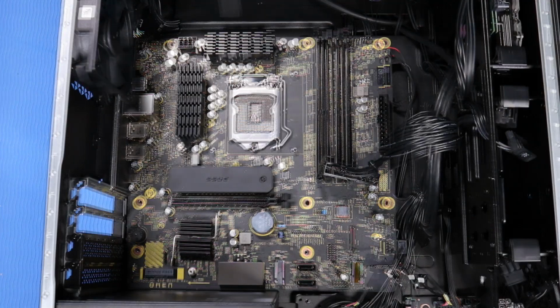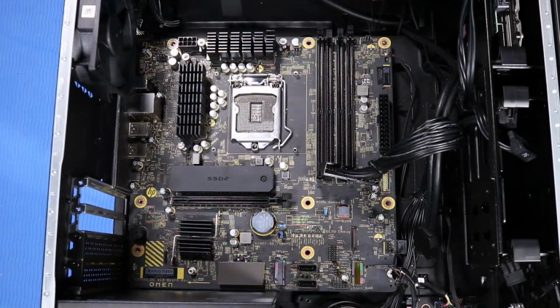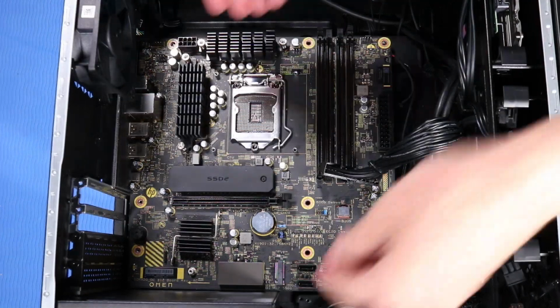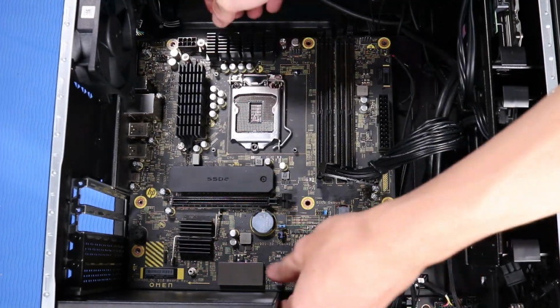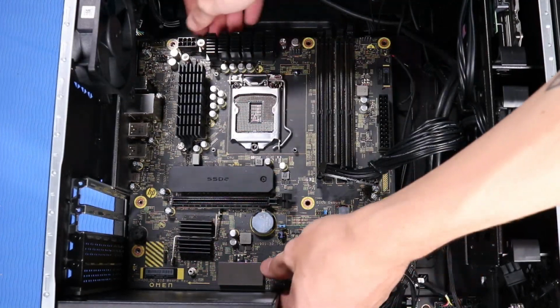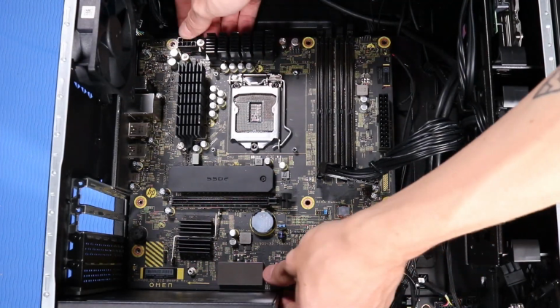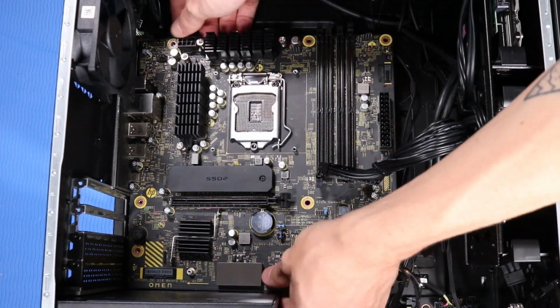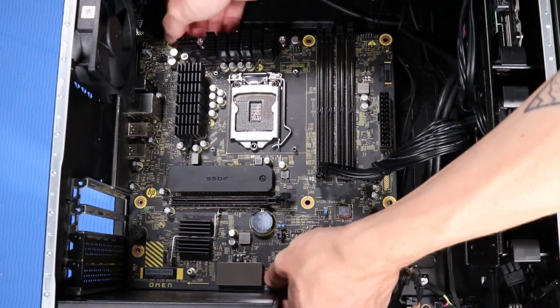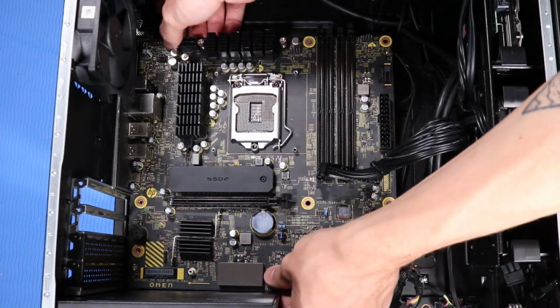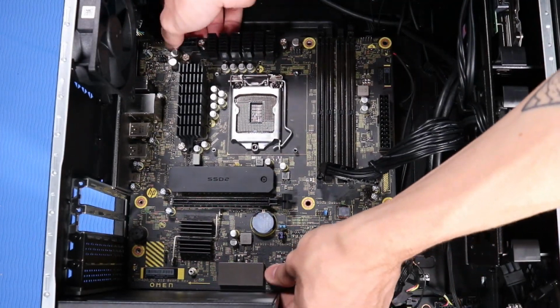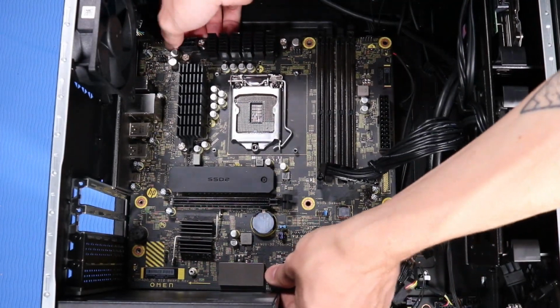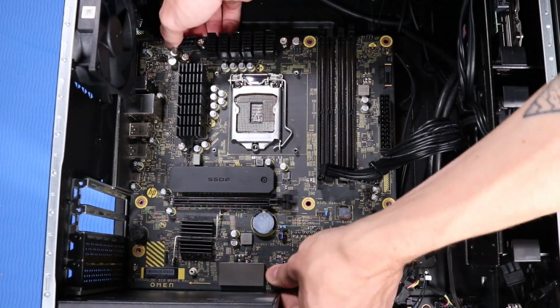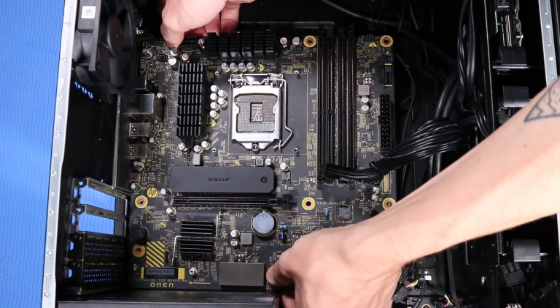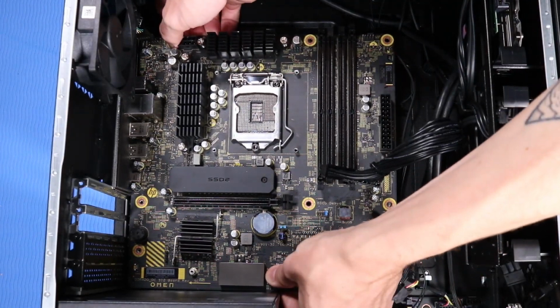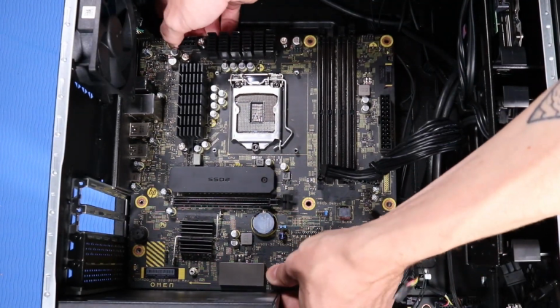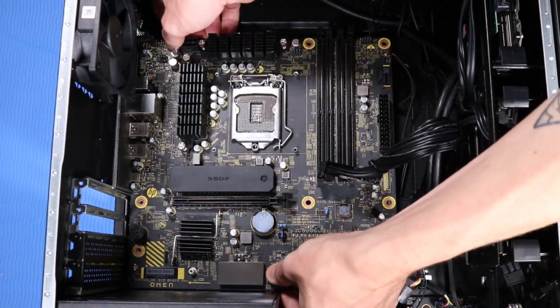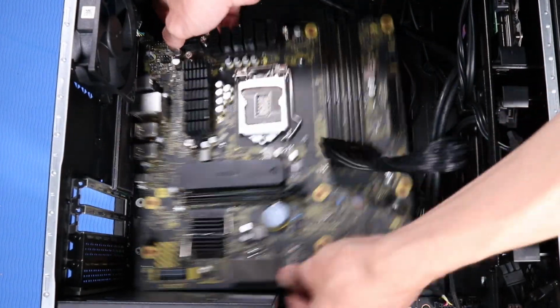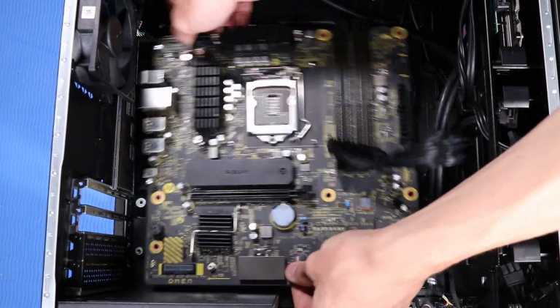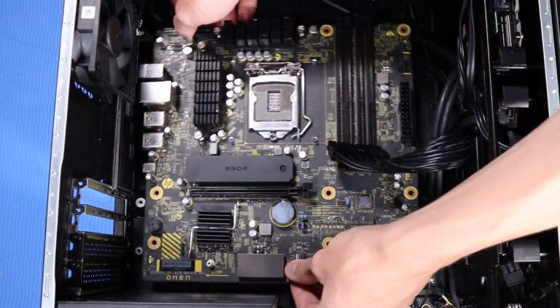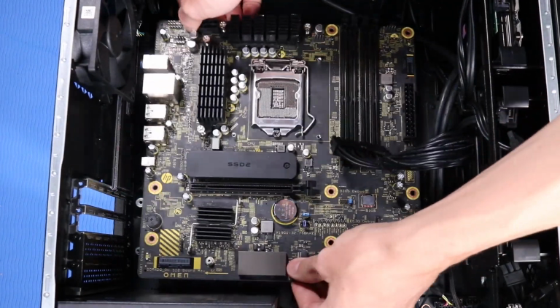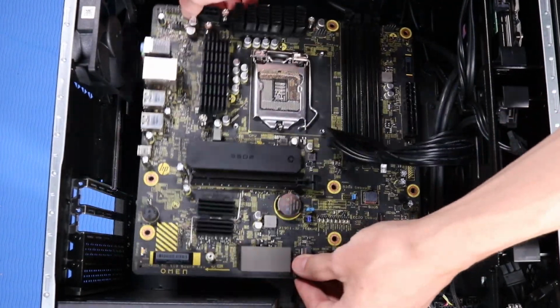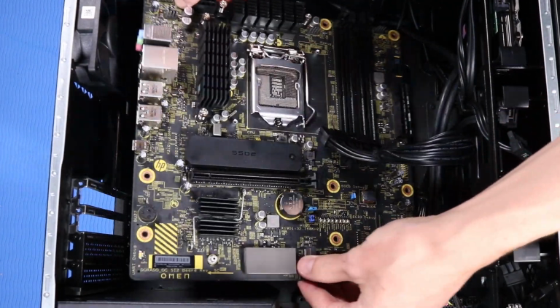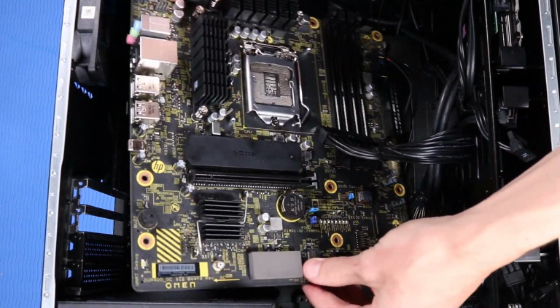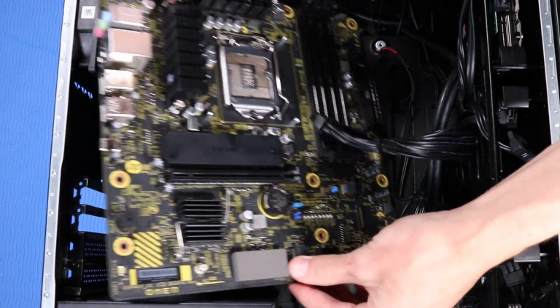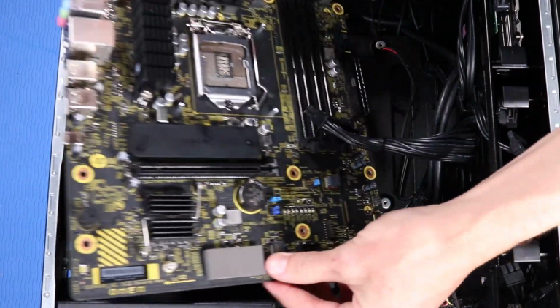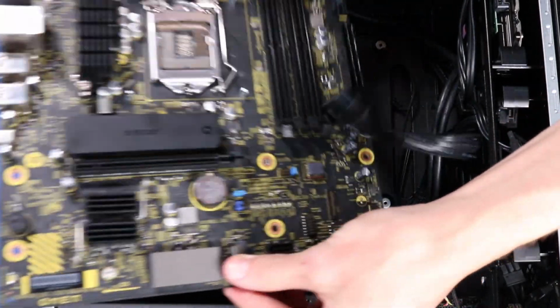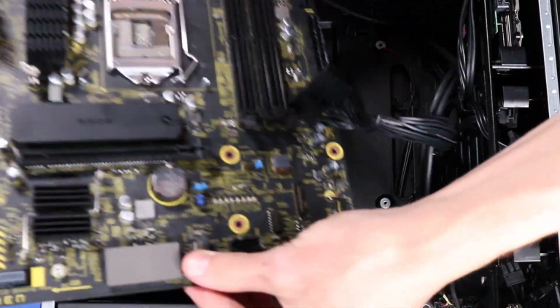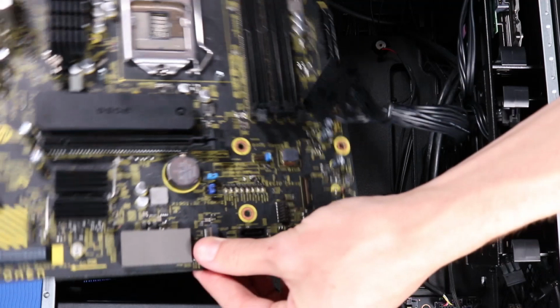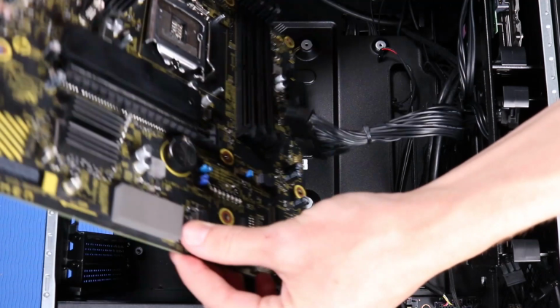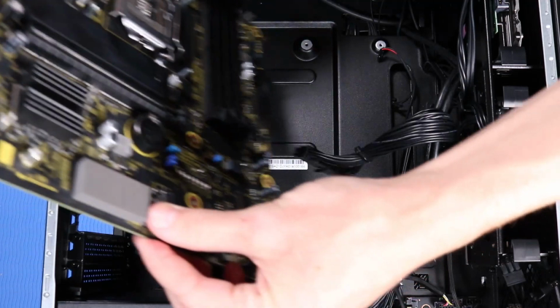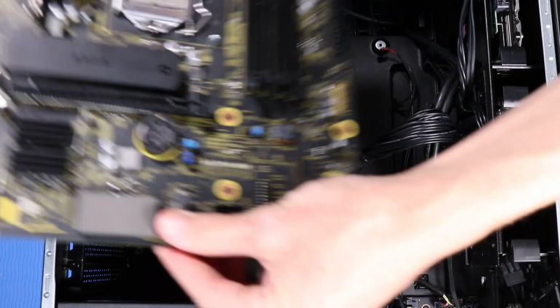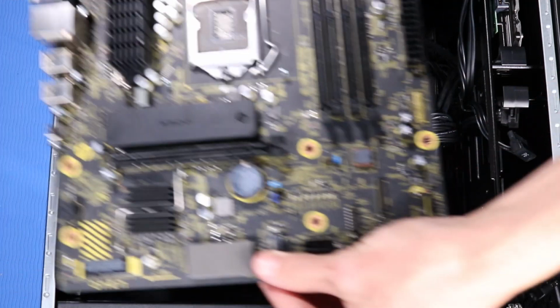Lift the motherboard out from the I/O panel in the rear and off of its alignment pins on the side chassis.